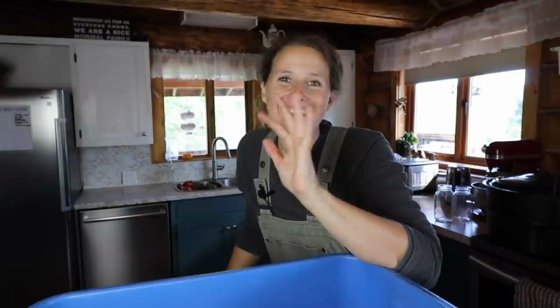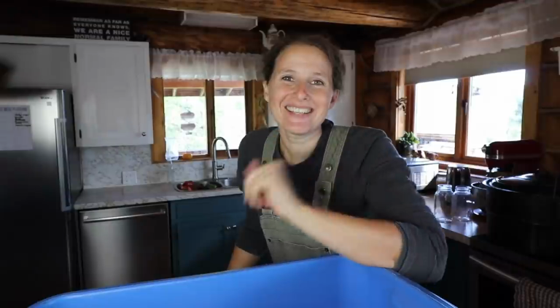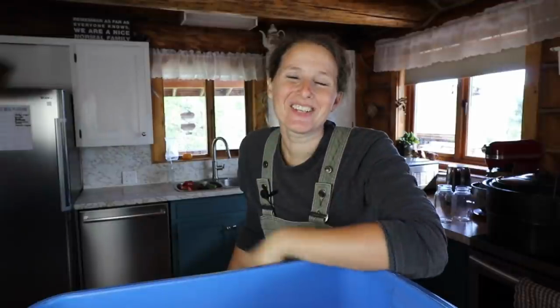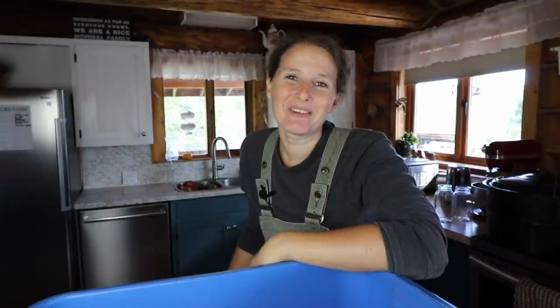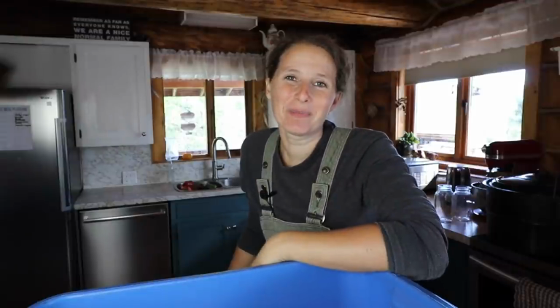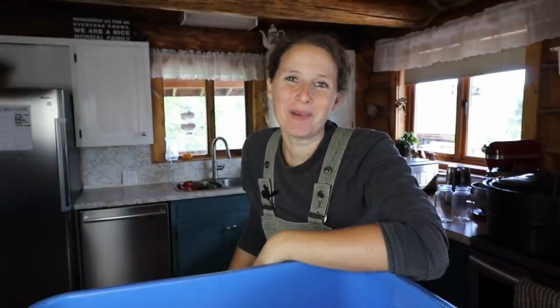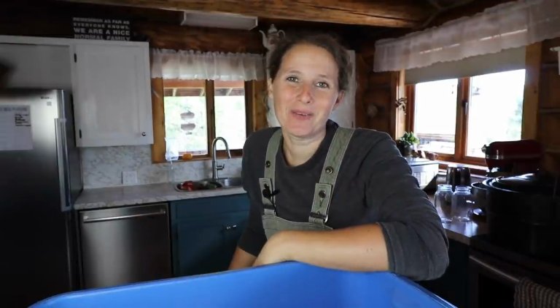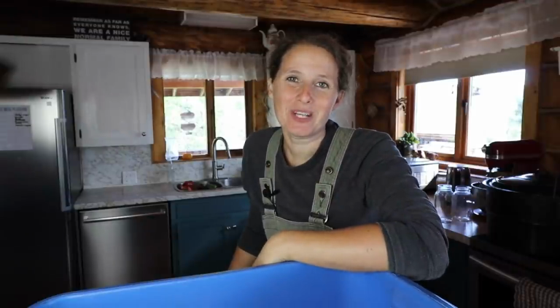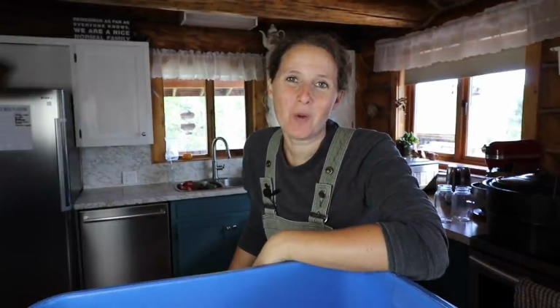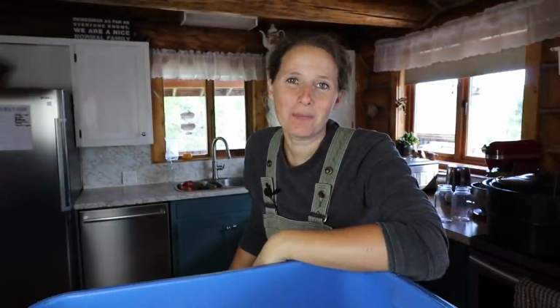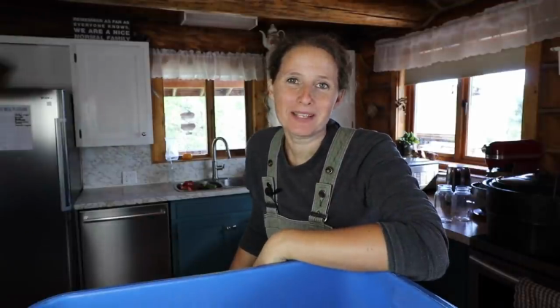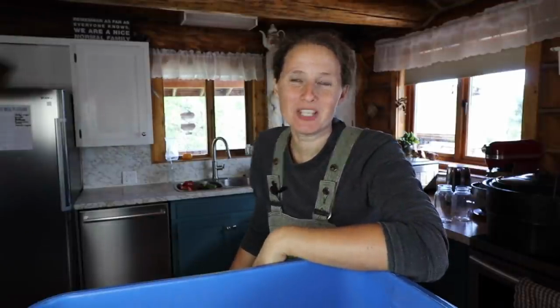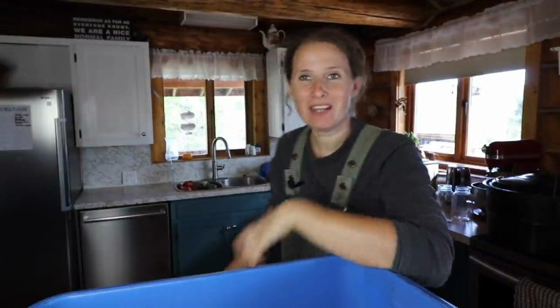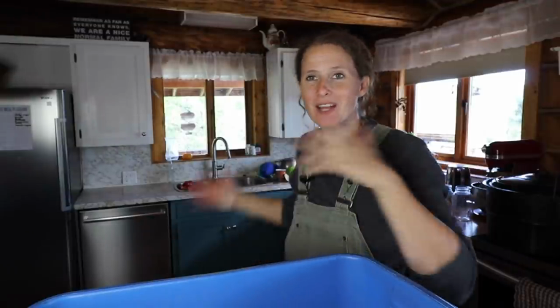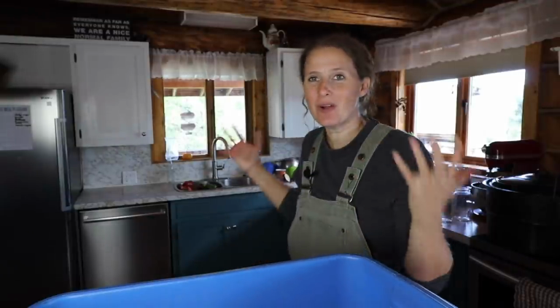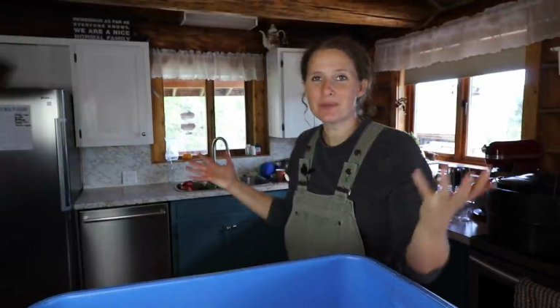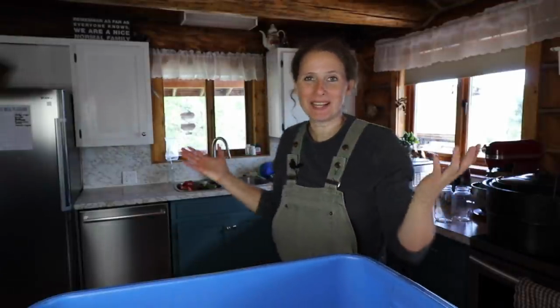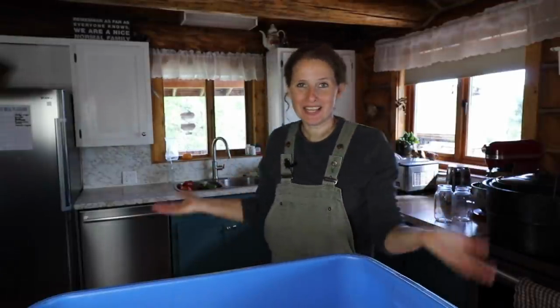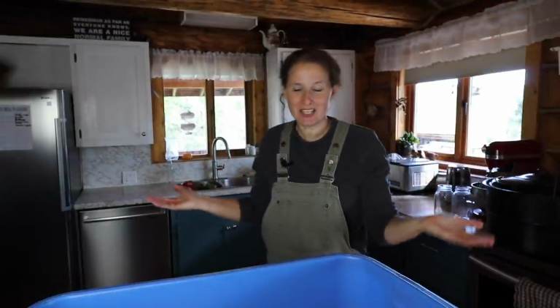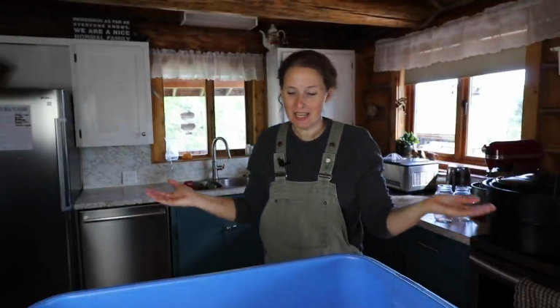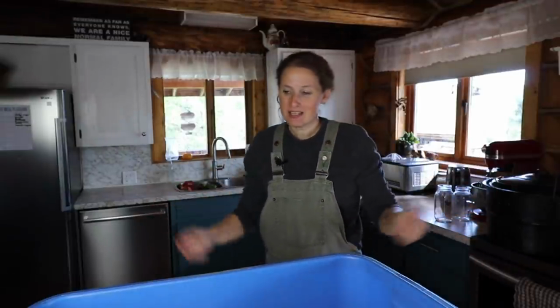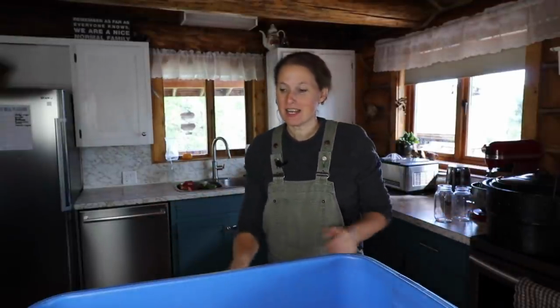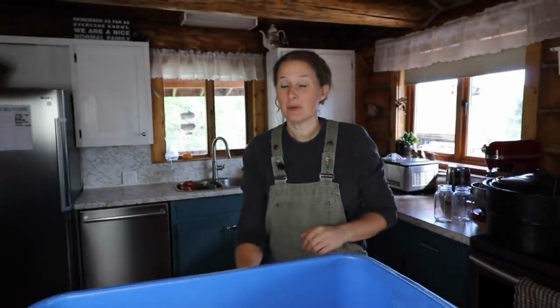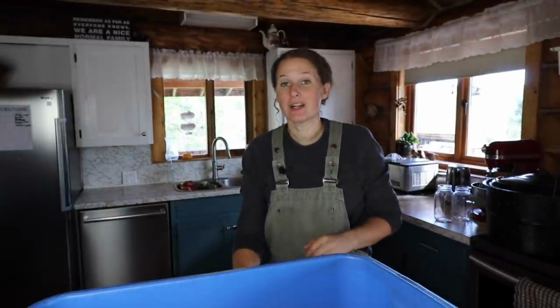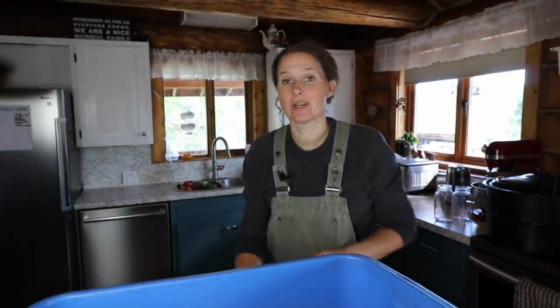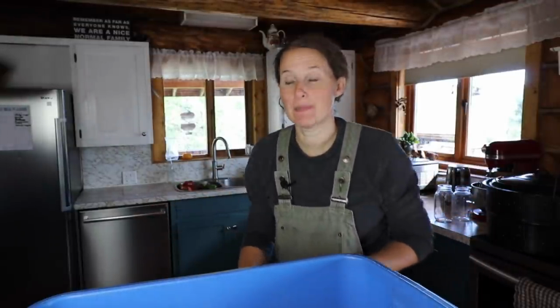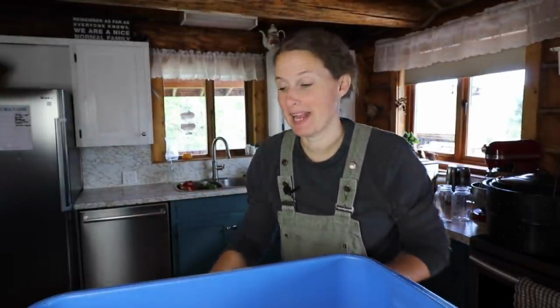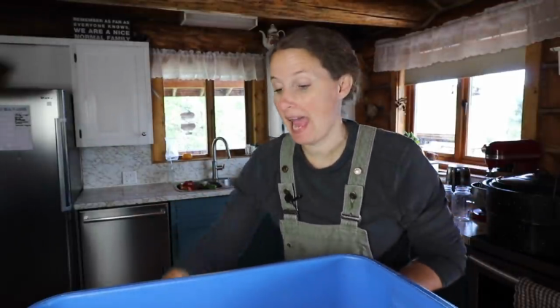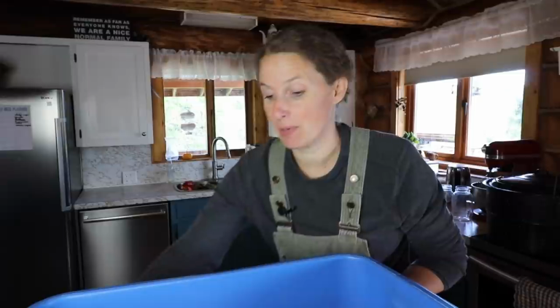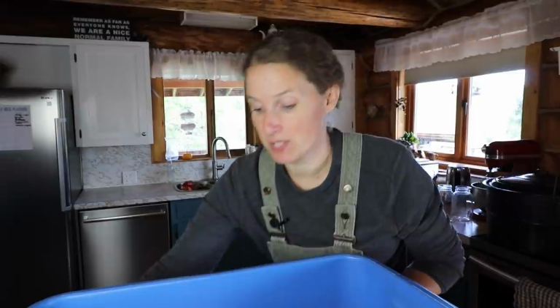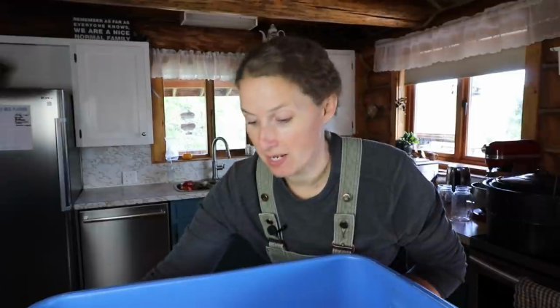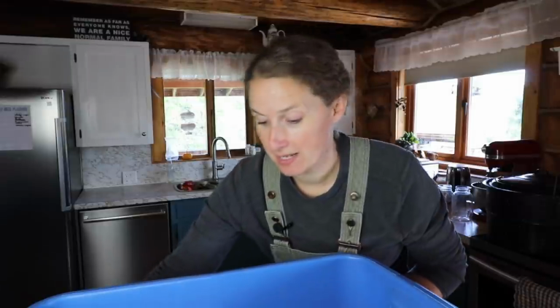Hey guys, it's Chelsea from Little Mountain Ranch. Welcome back to my channel and welcome to my kitchen. Today we are going to make applesauce.